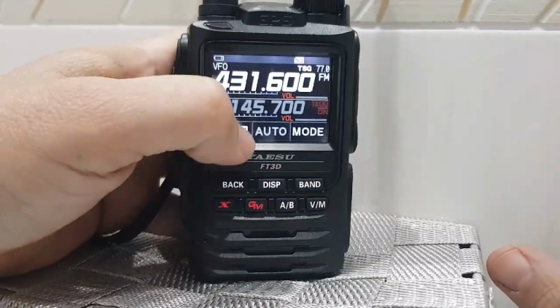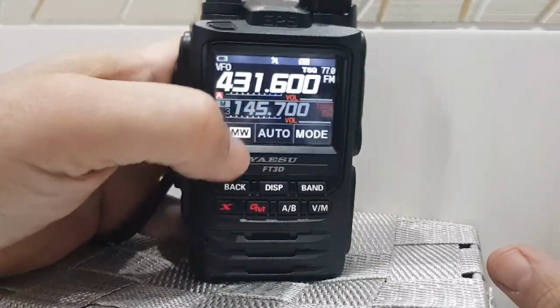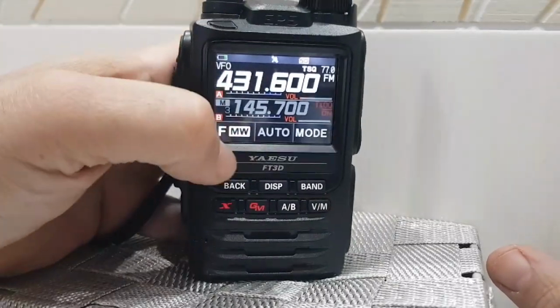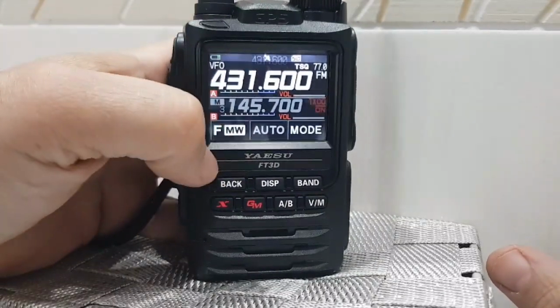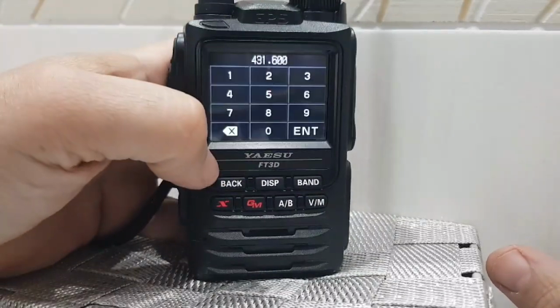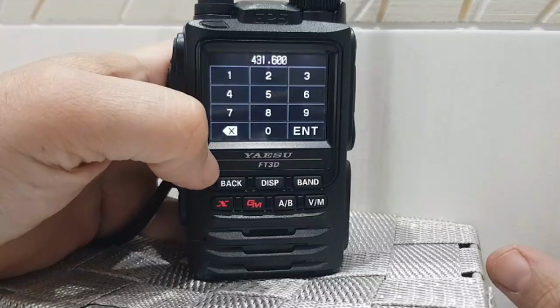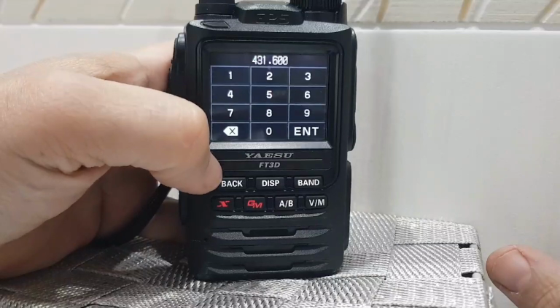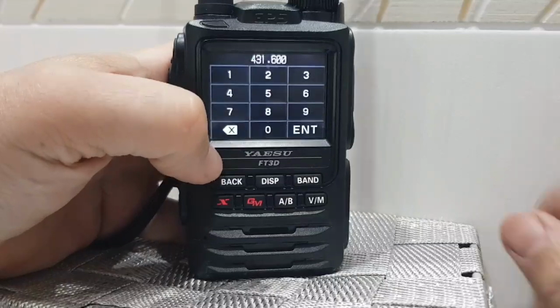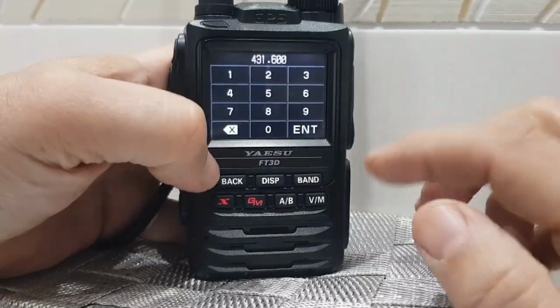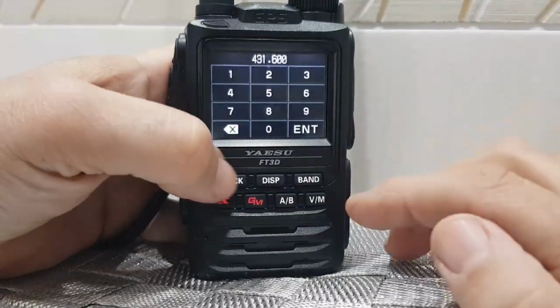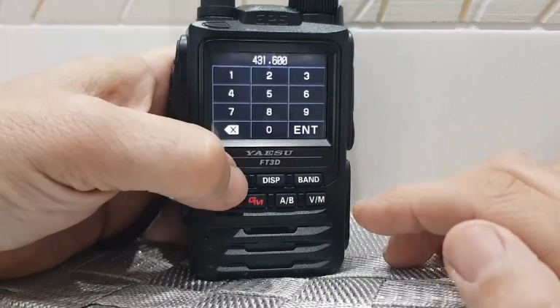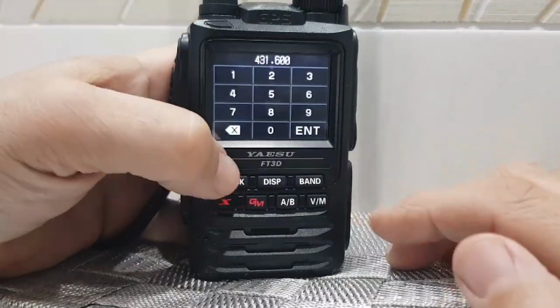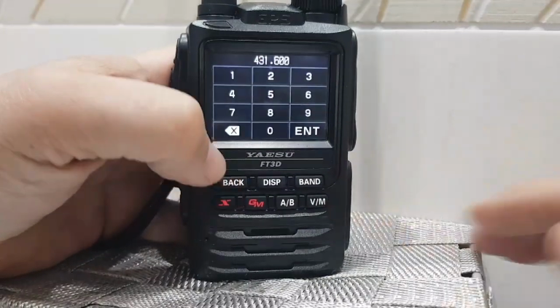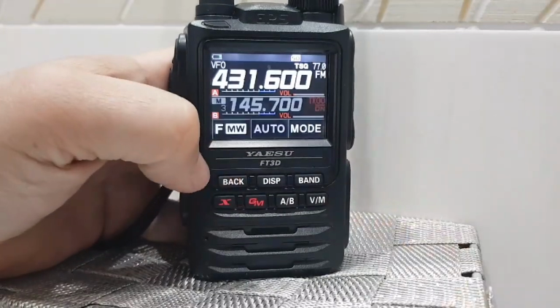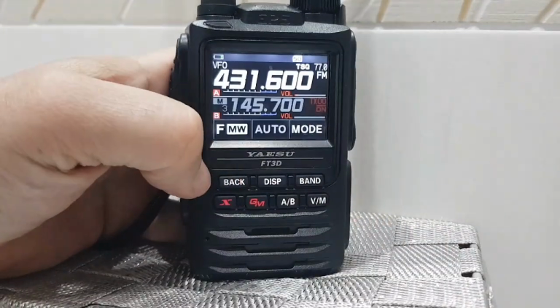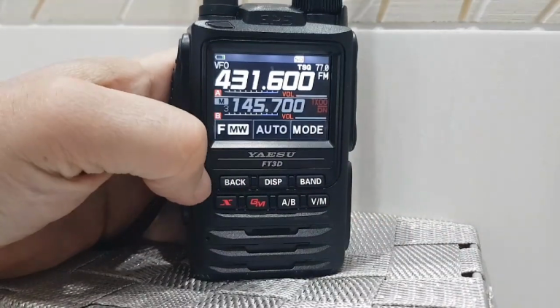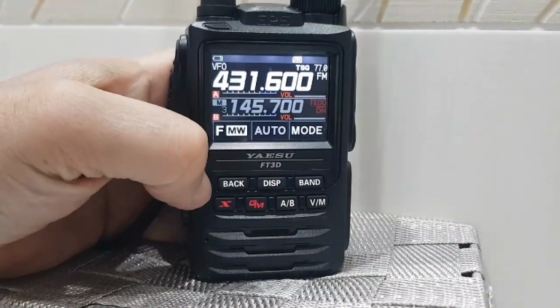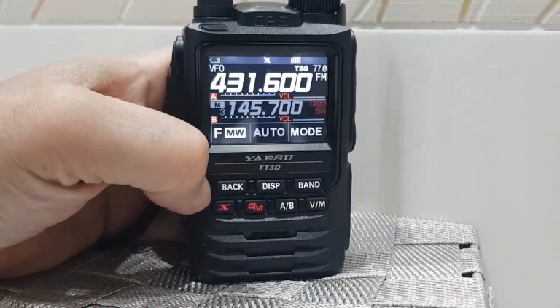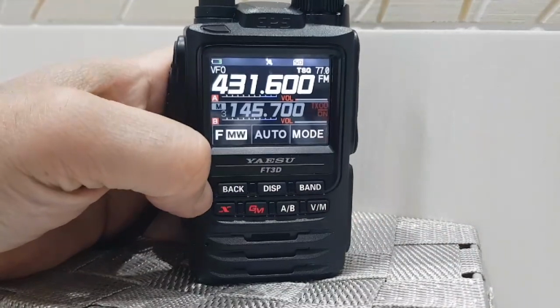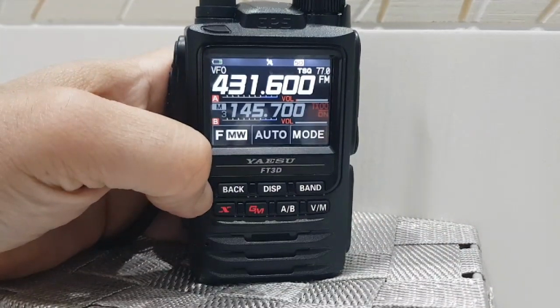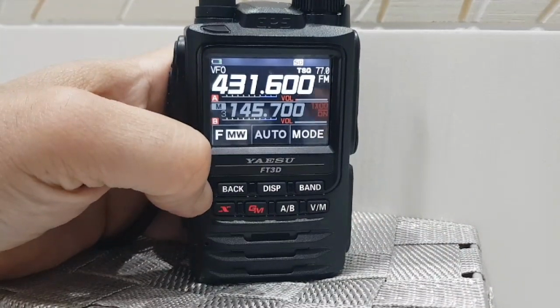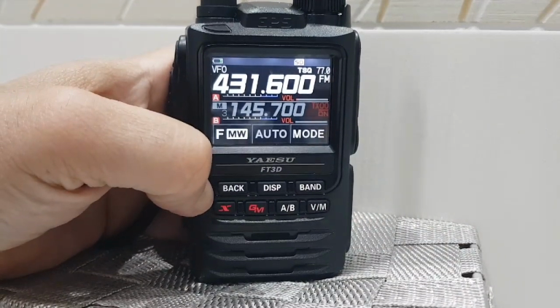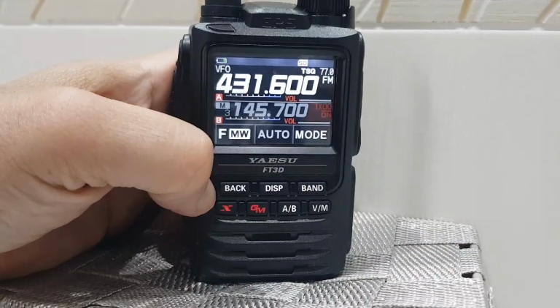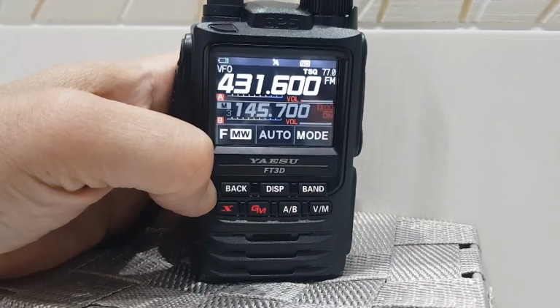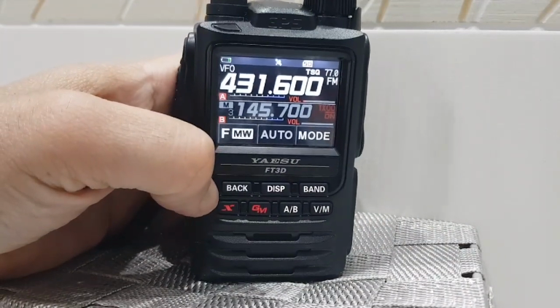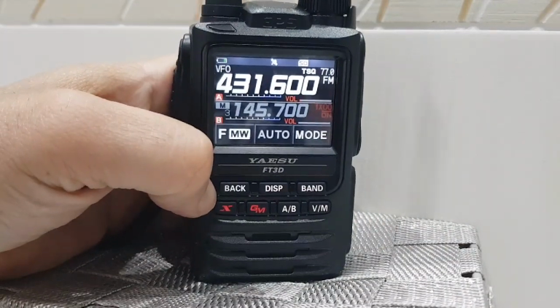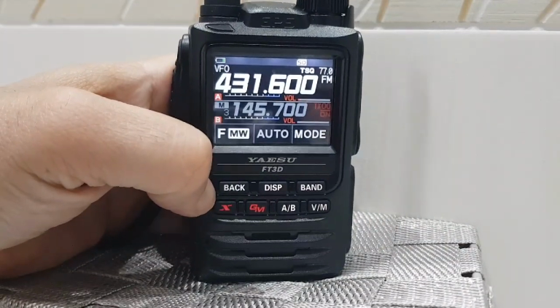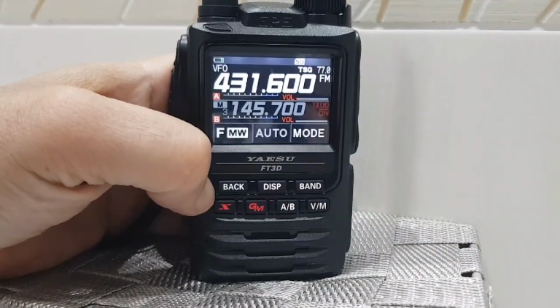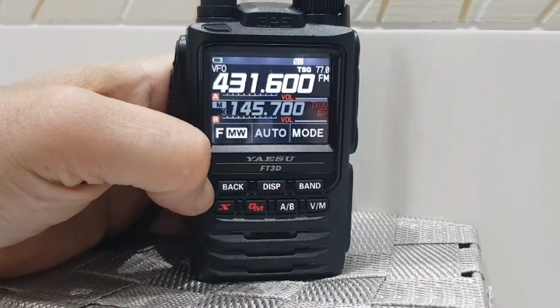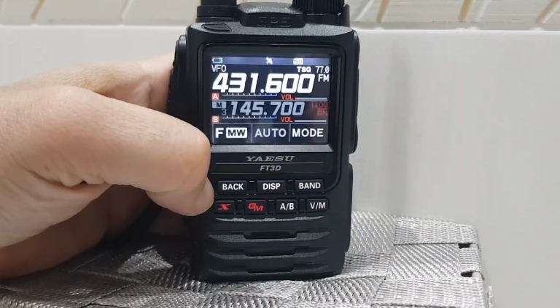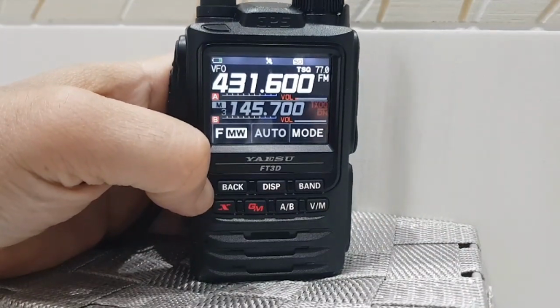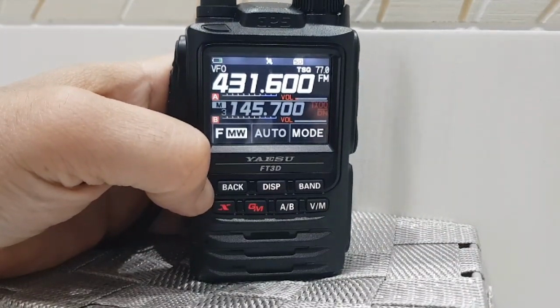So there you go. 73, thanks for watching, all the best — M0FXB clear, catch you on air.